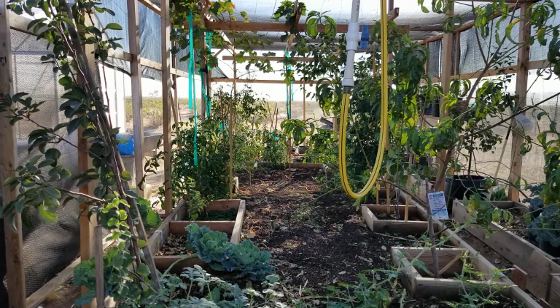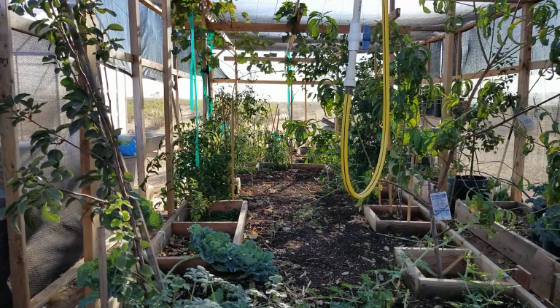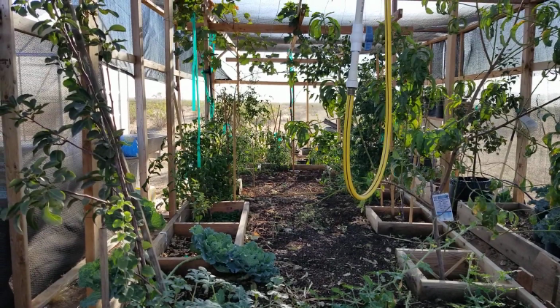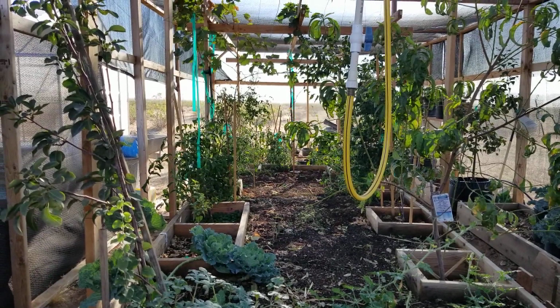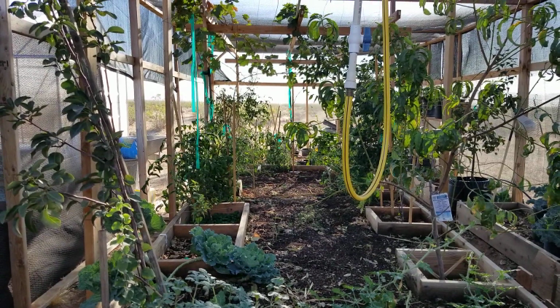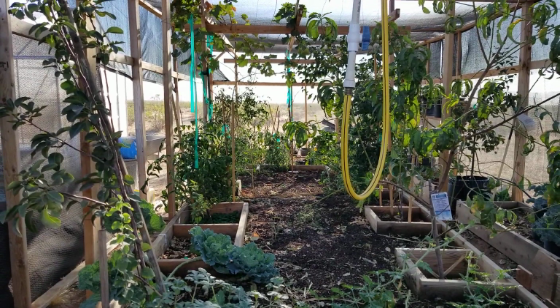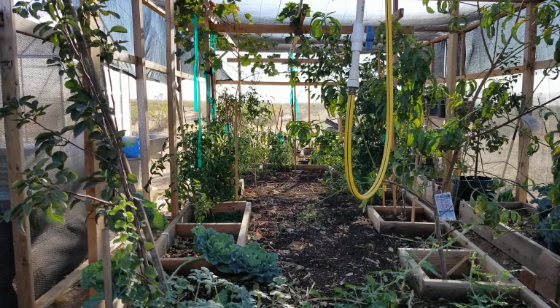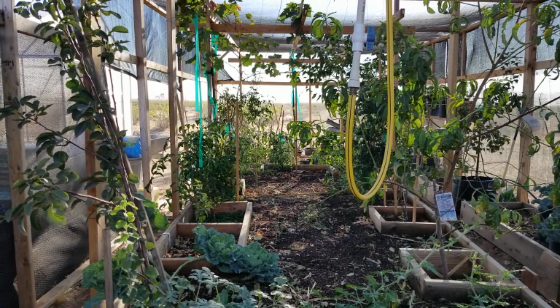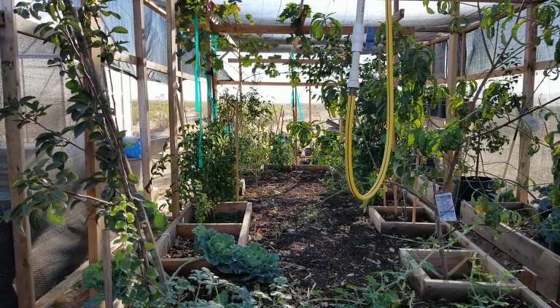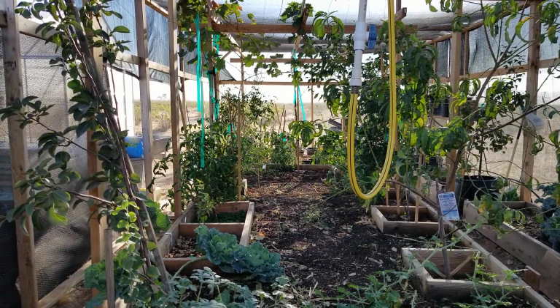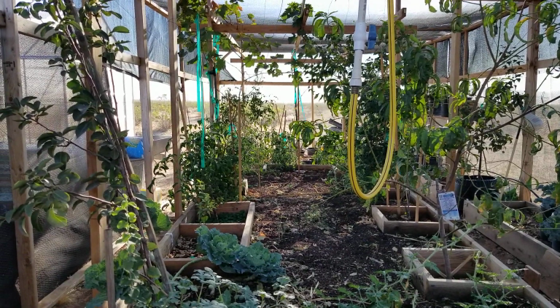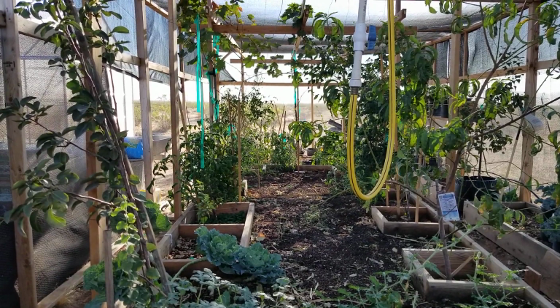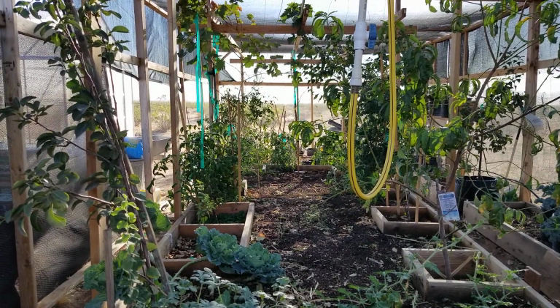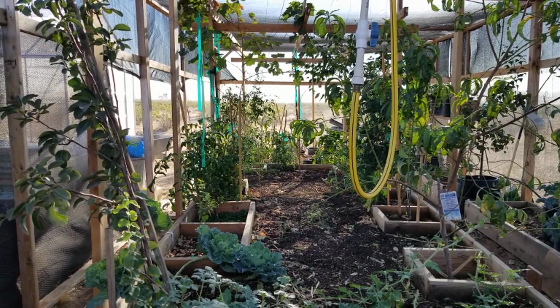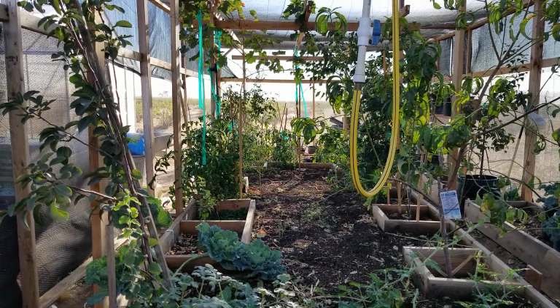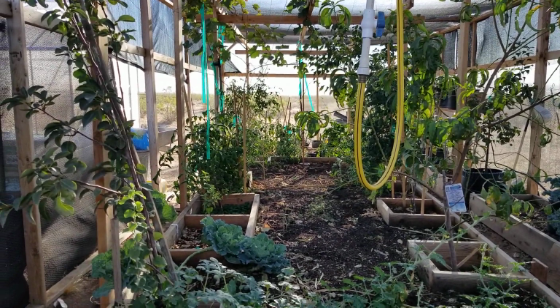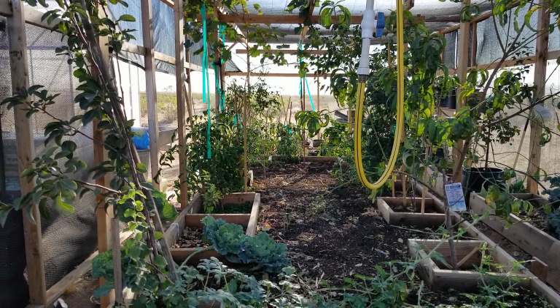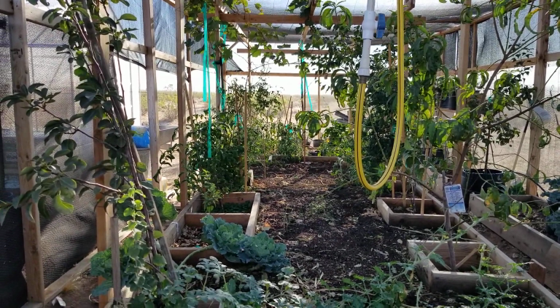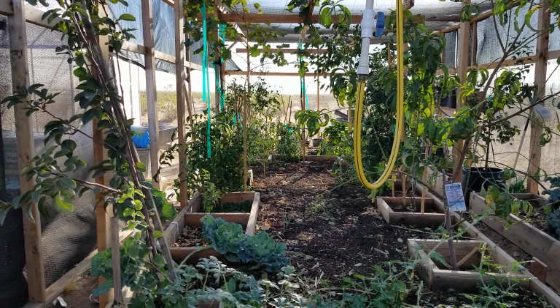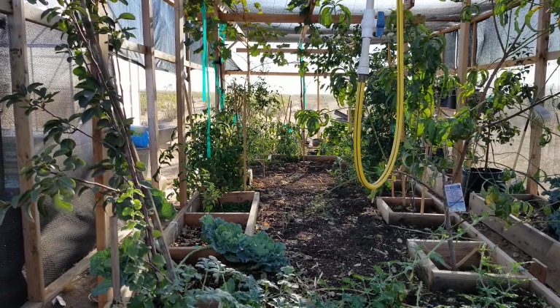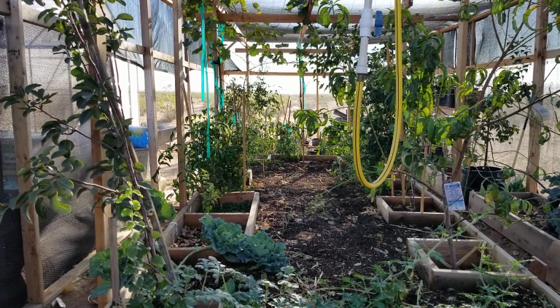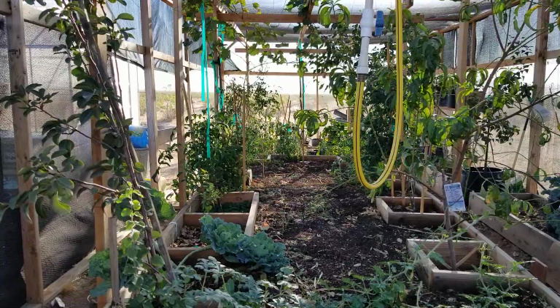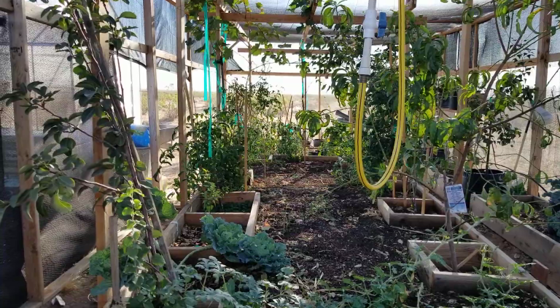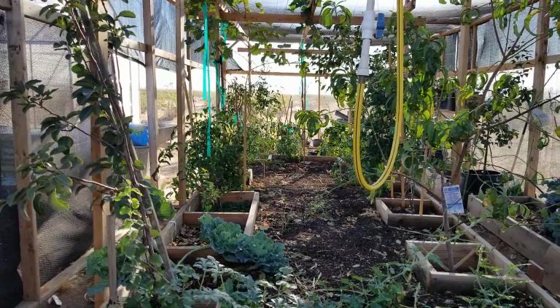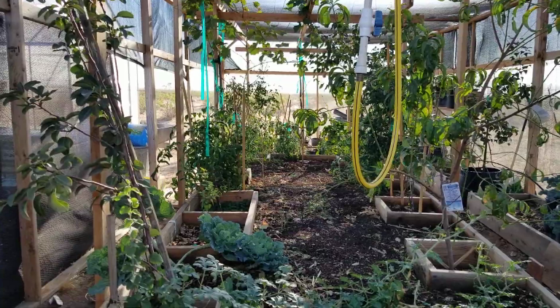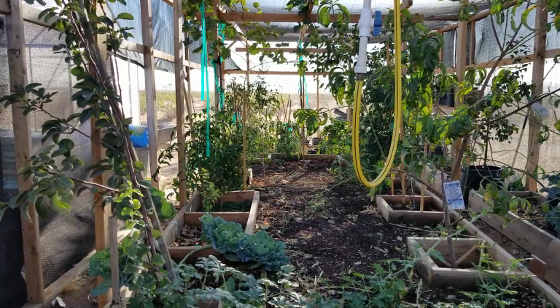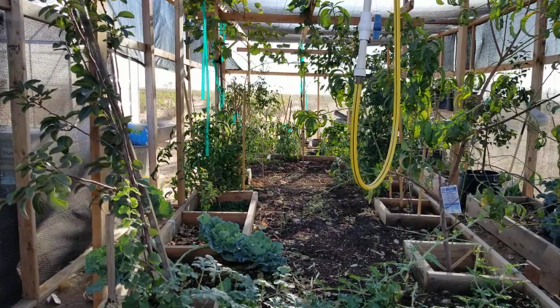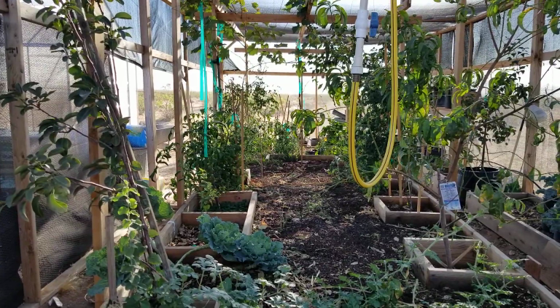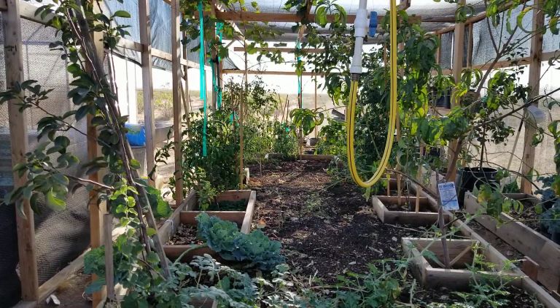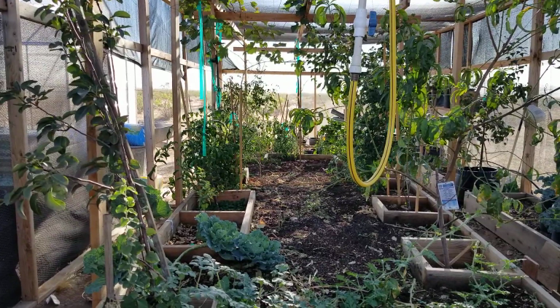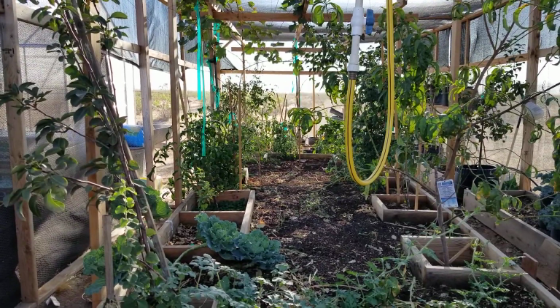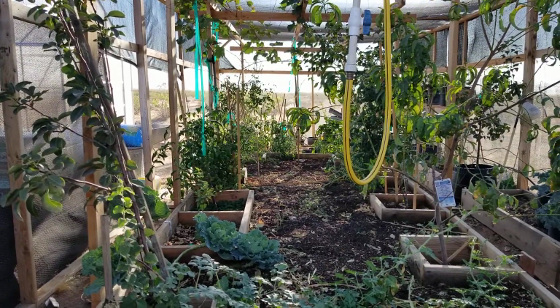Well, hello everybody and welcome back to G-Bear's Off Grid Ways, a homestead in the desert.